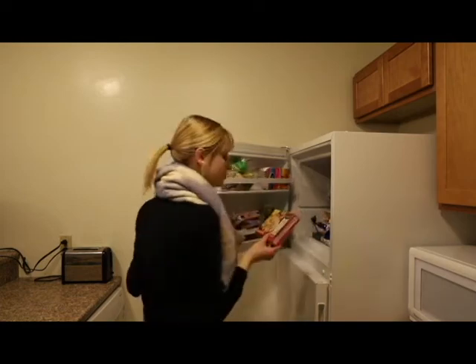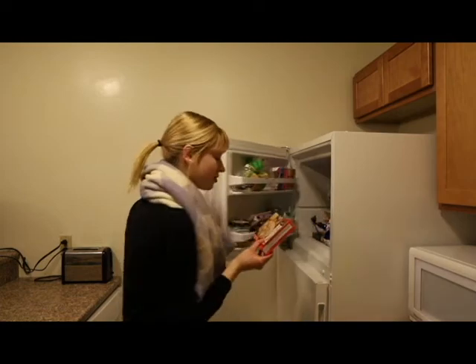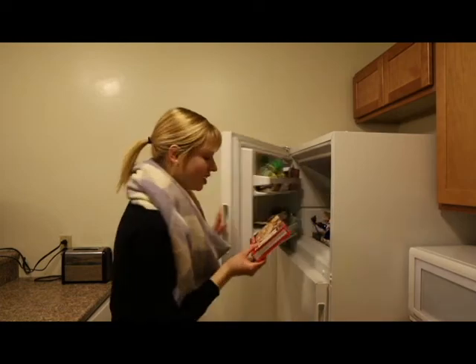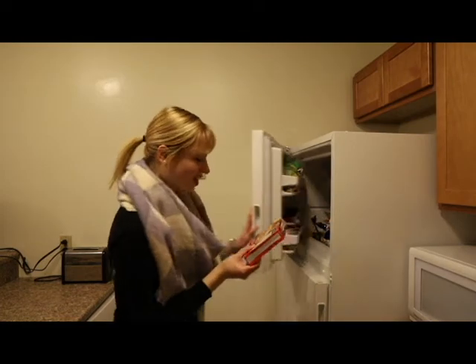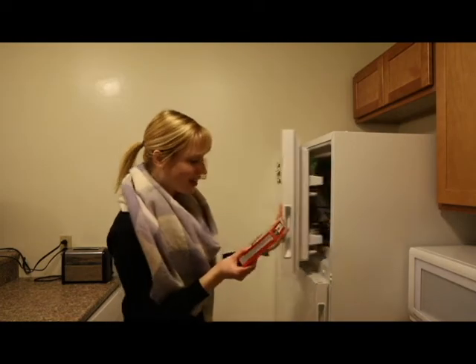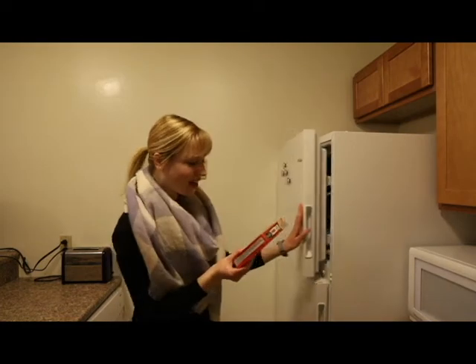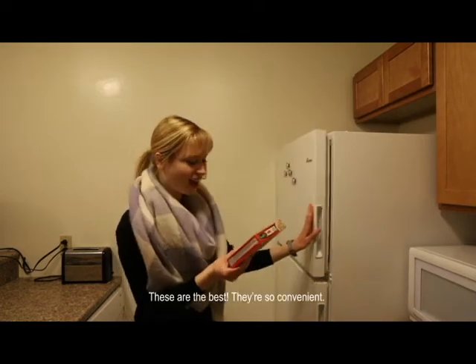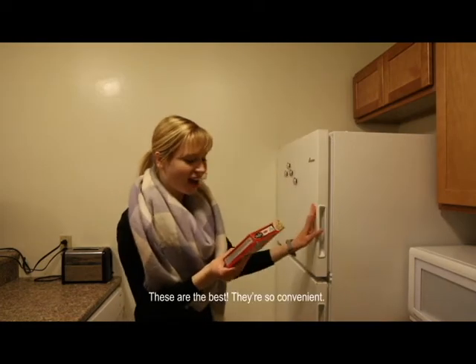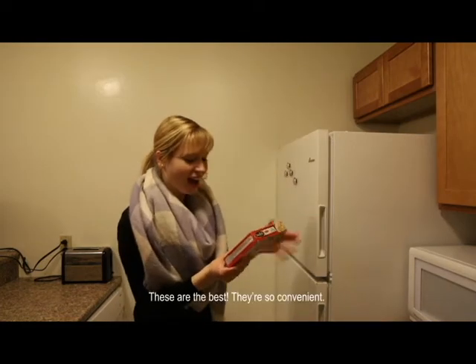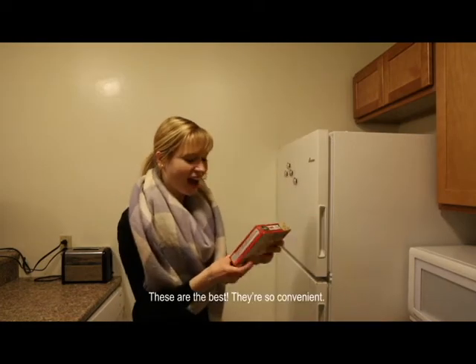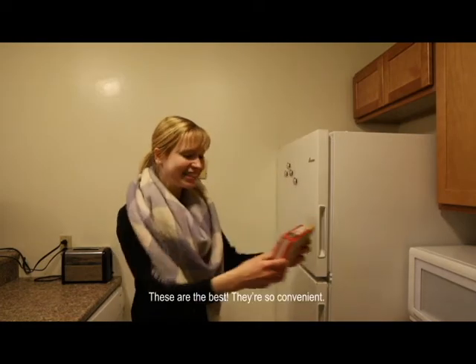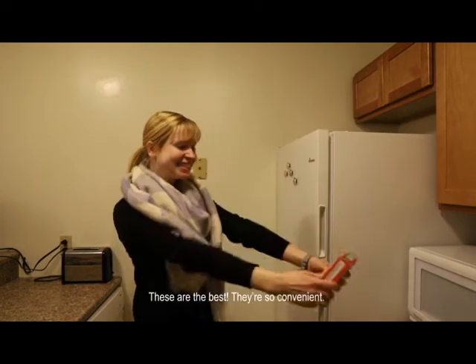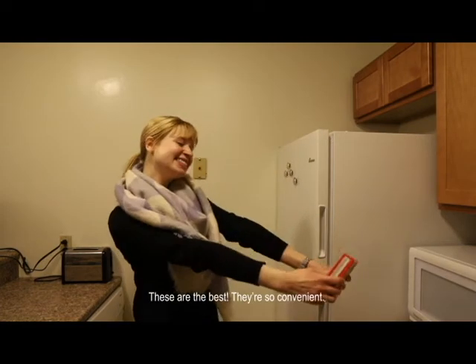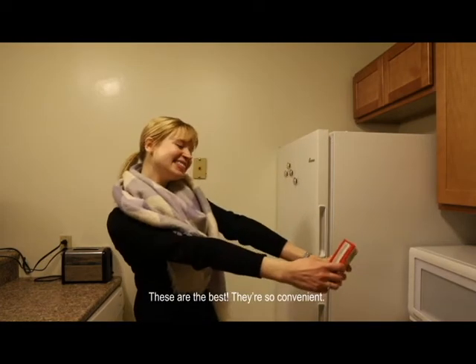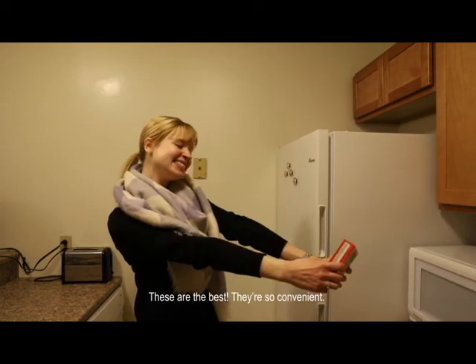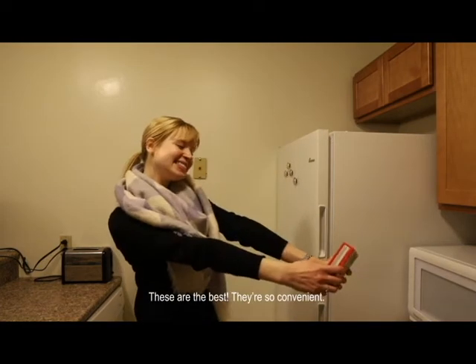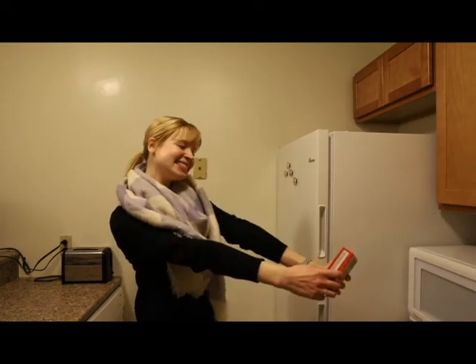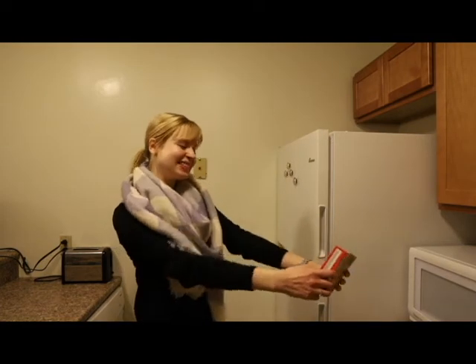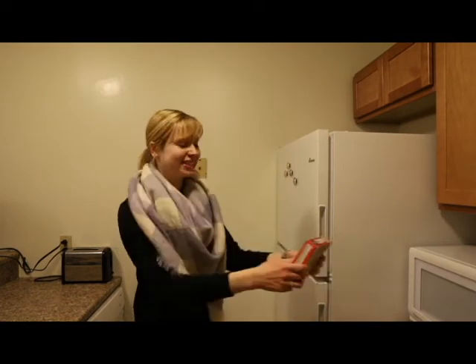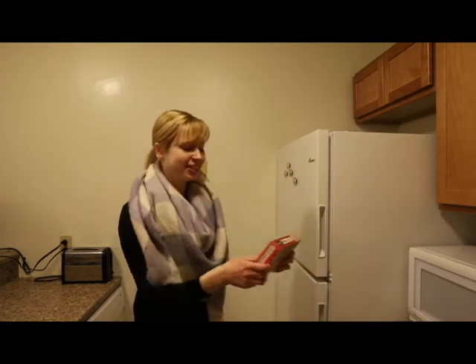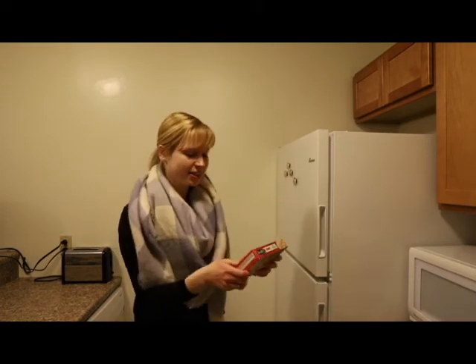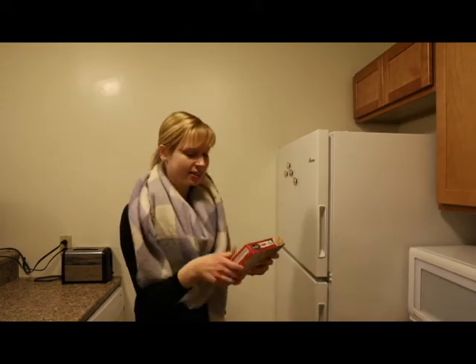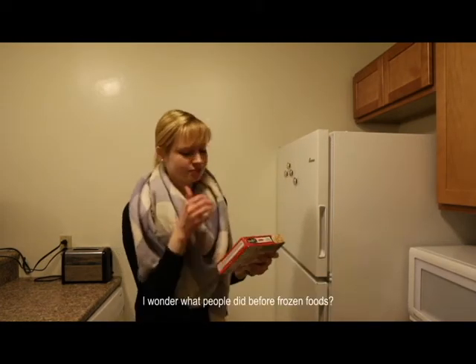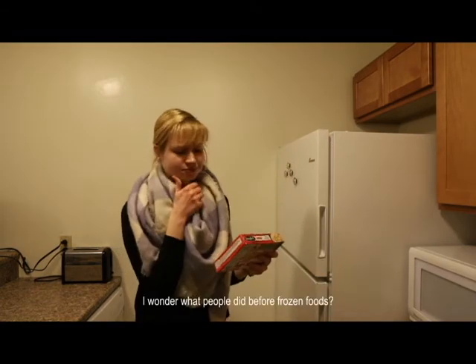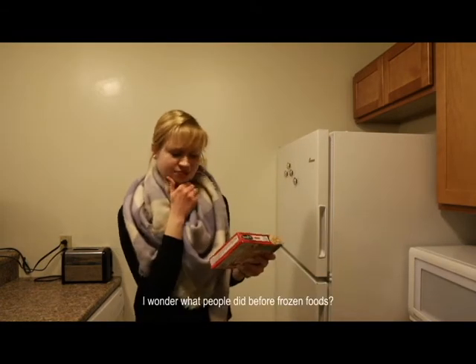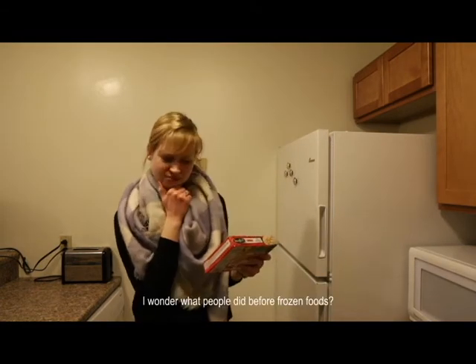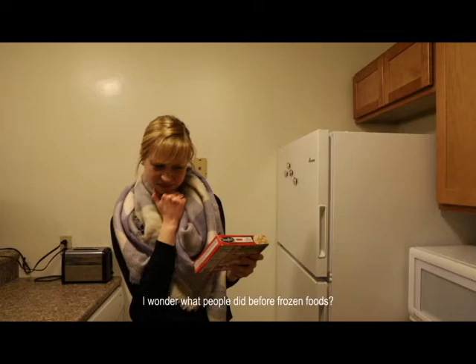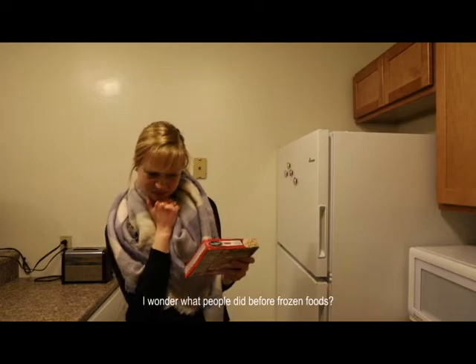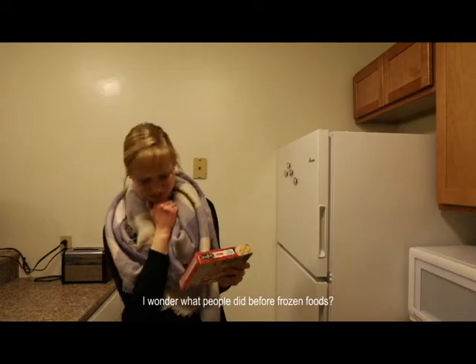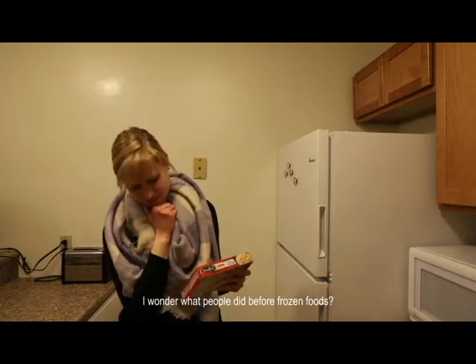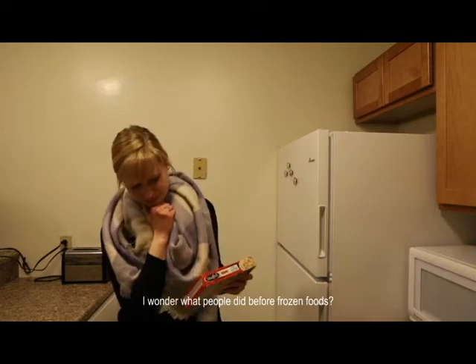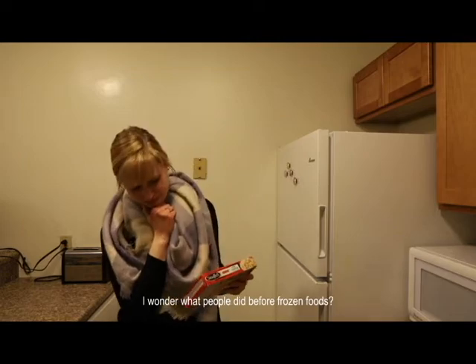These are the best. They're so convenient. I wonder what people did before frozen foods.